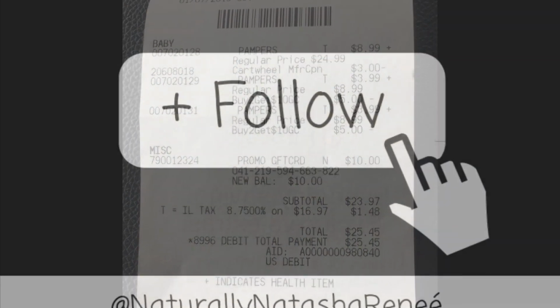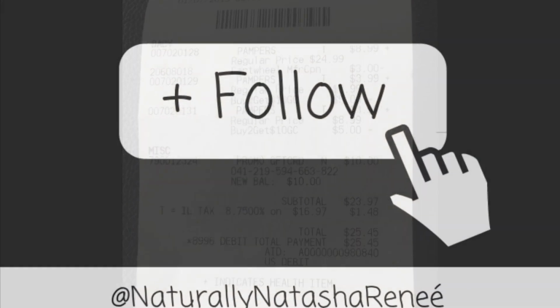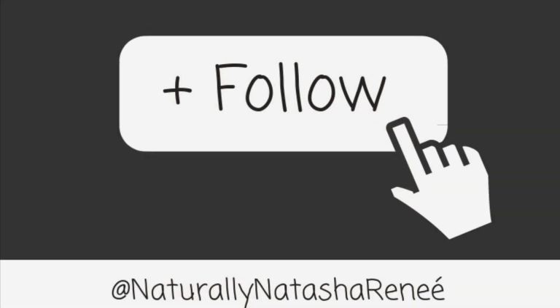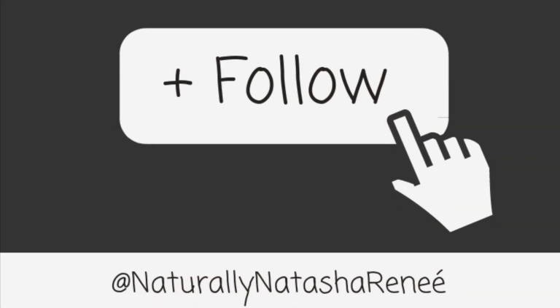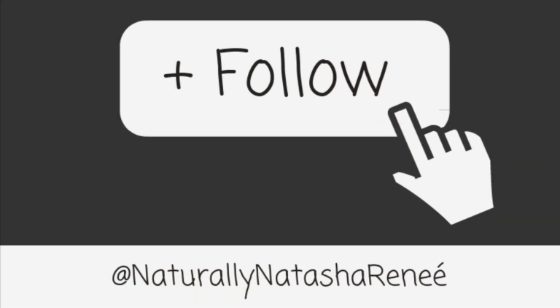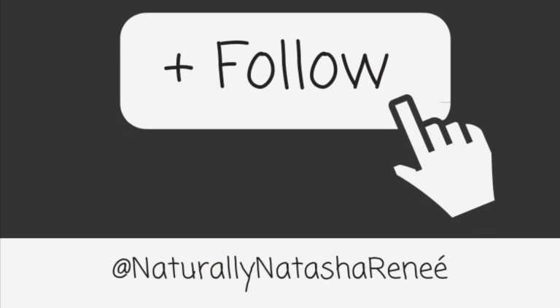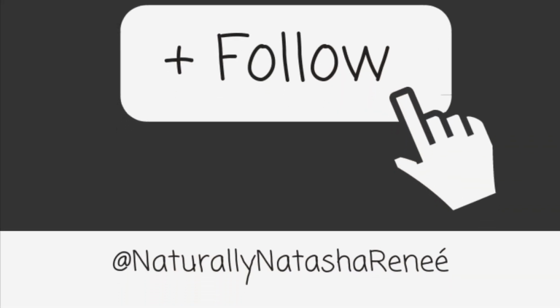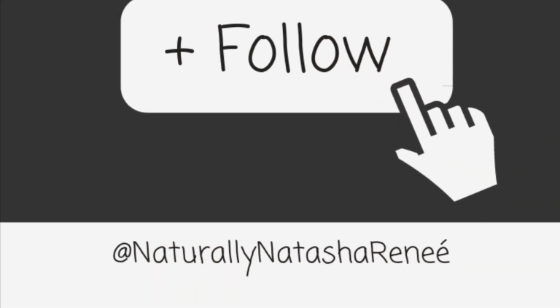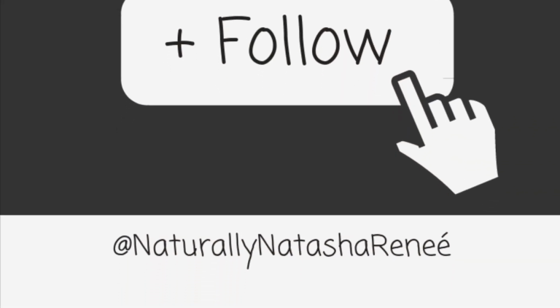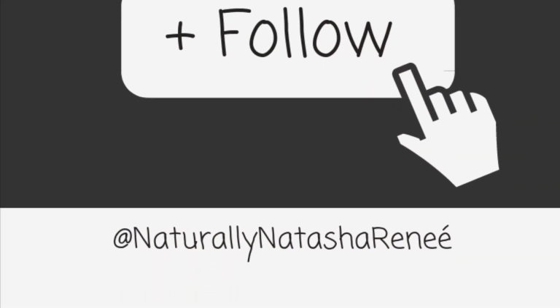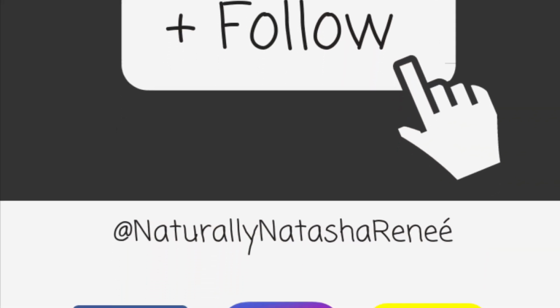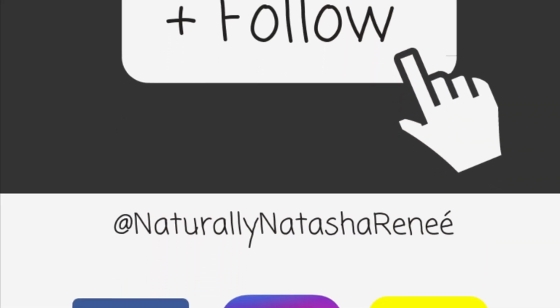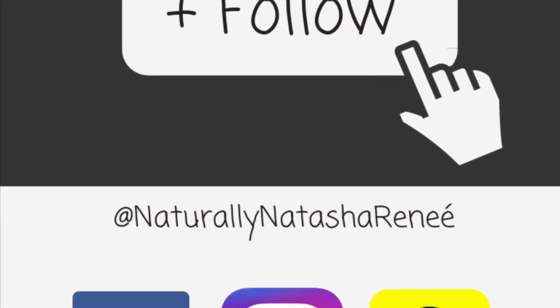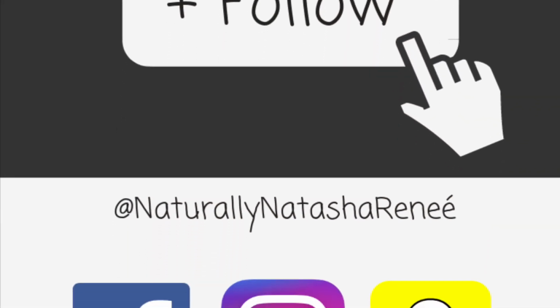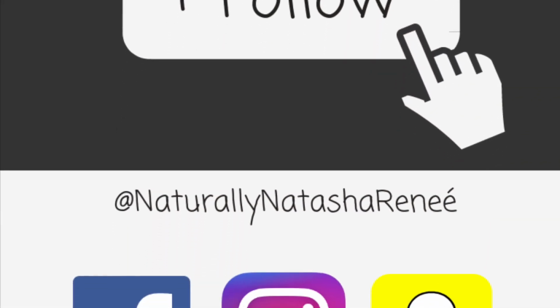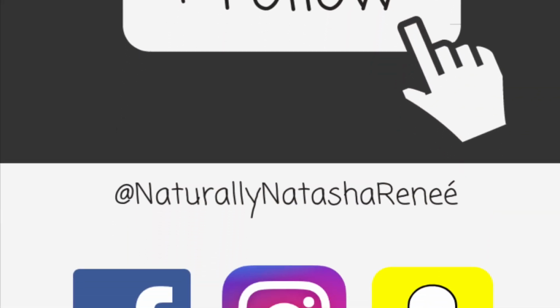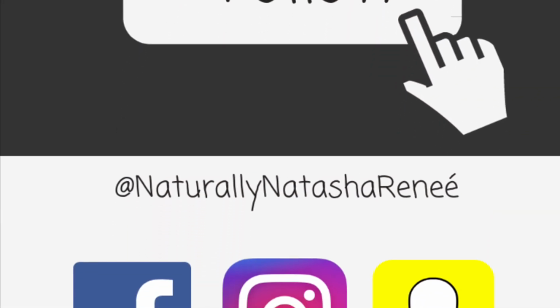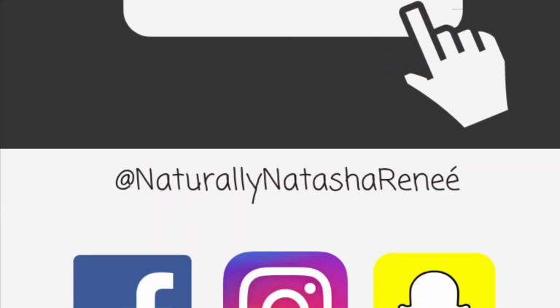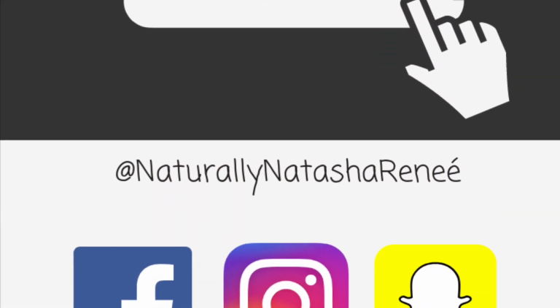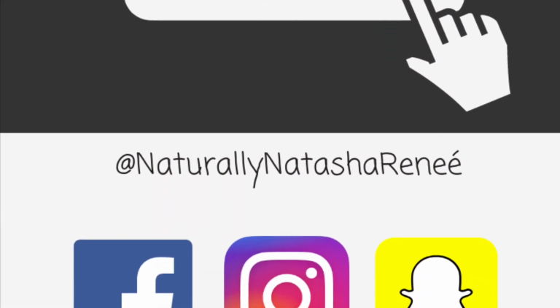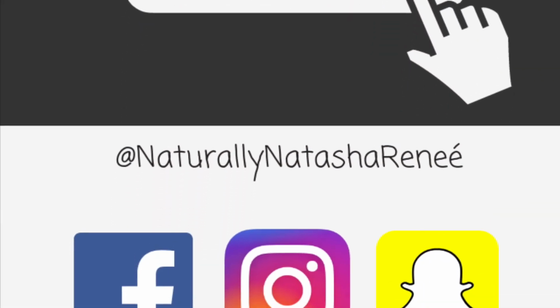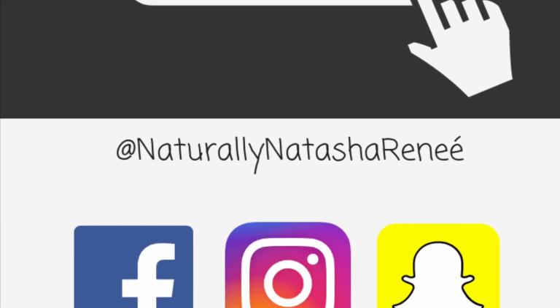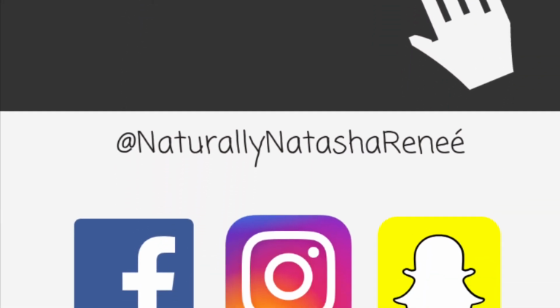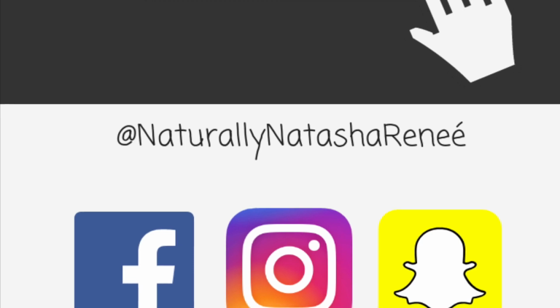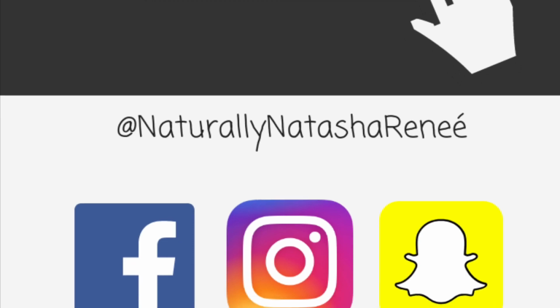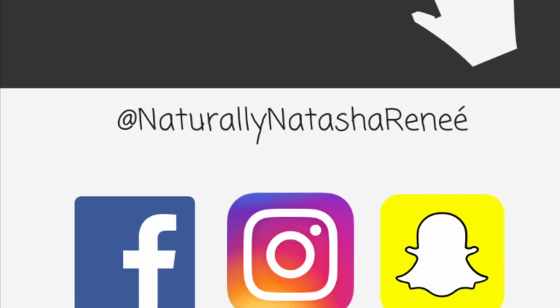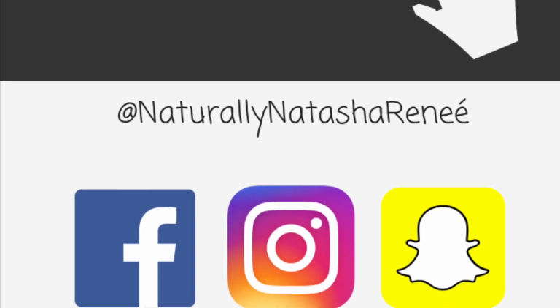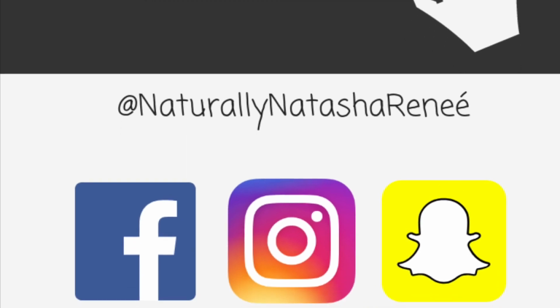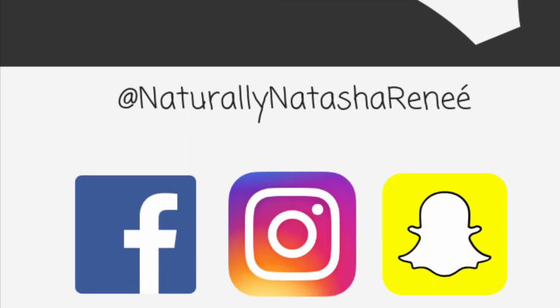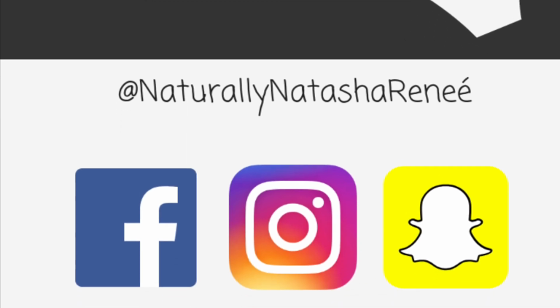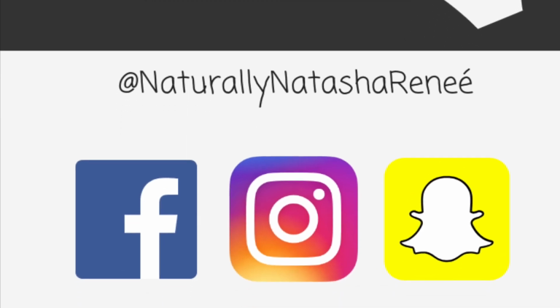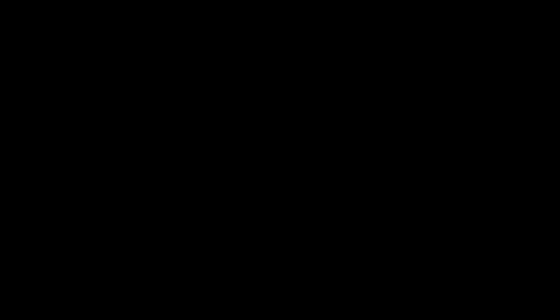Don't forget to like this video and subscribe to all my social media outlets for more deals.